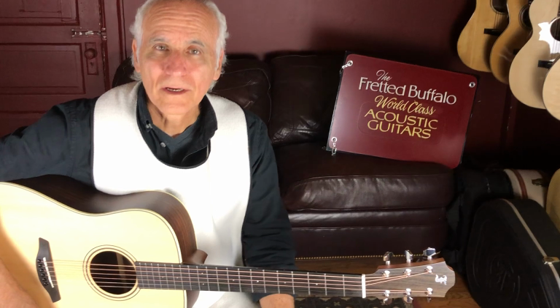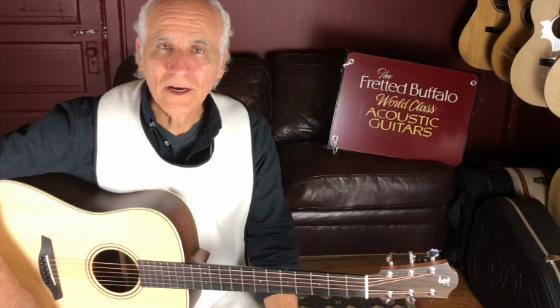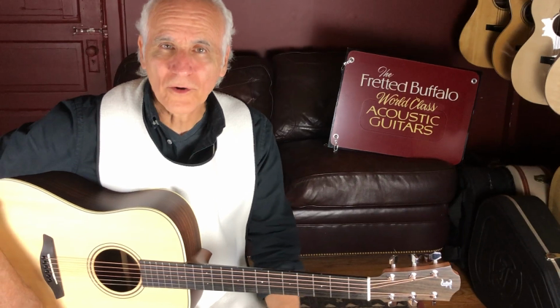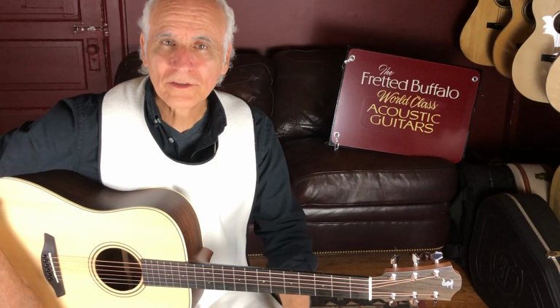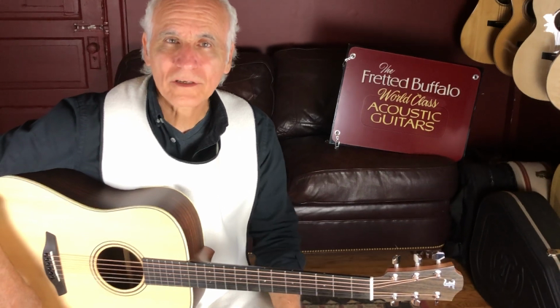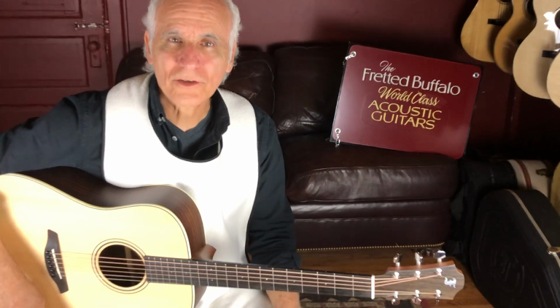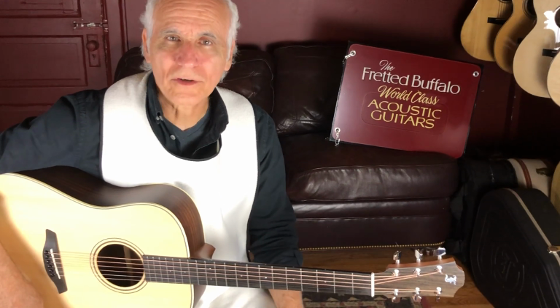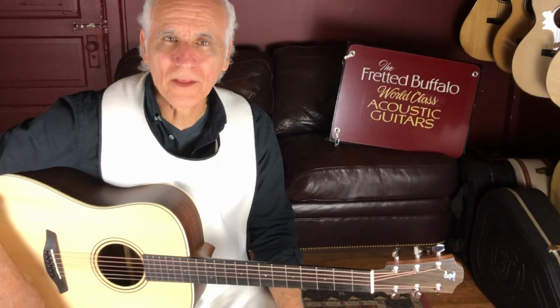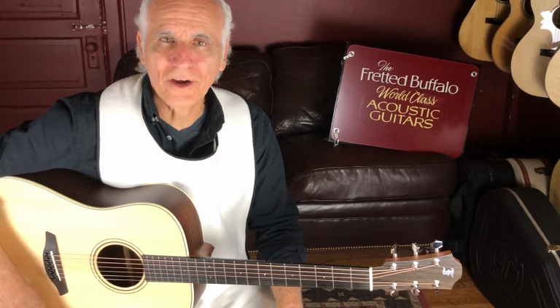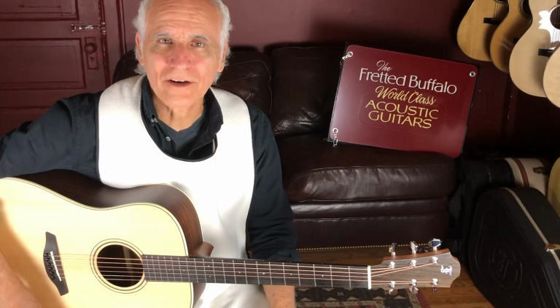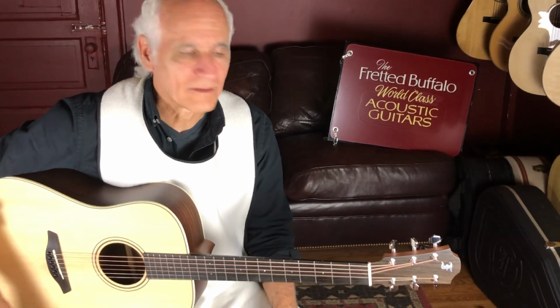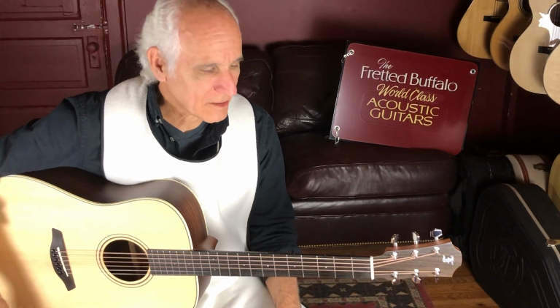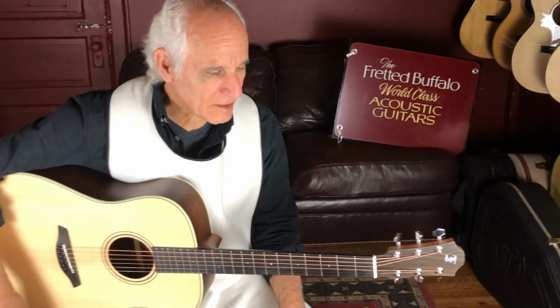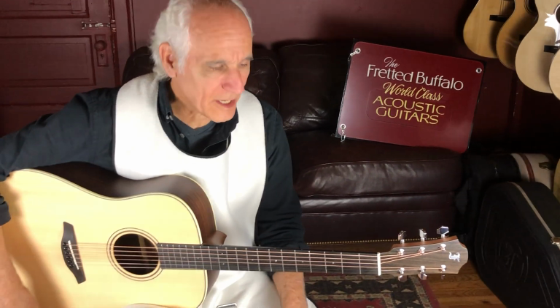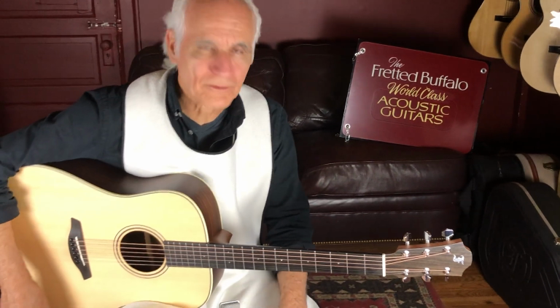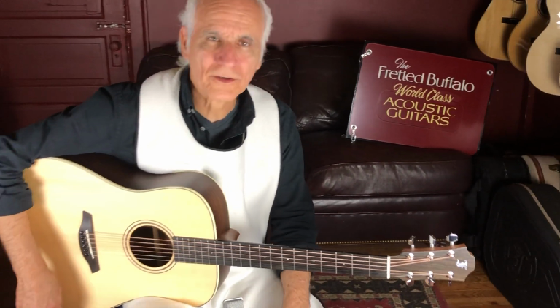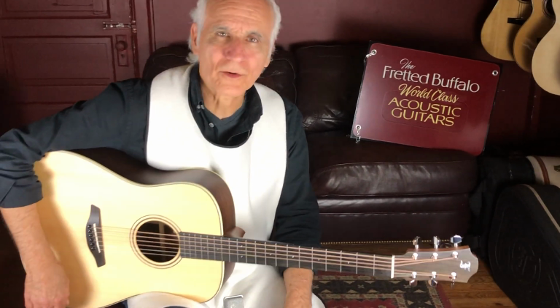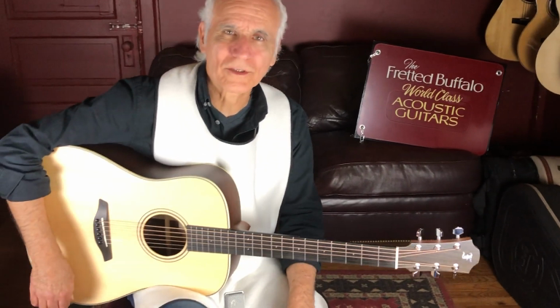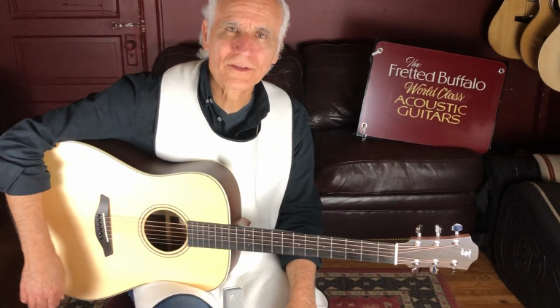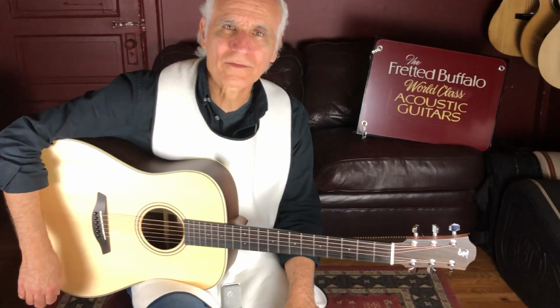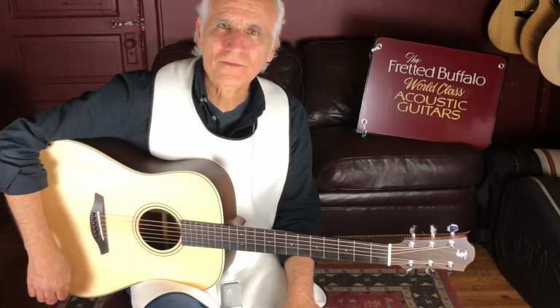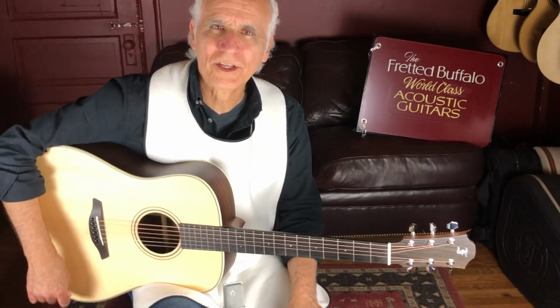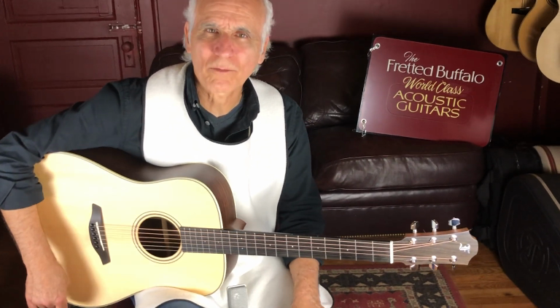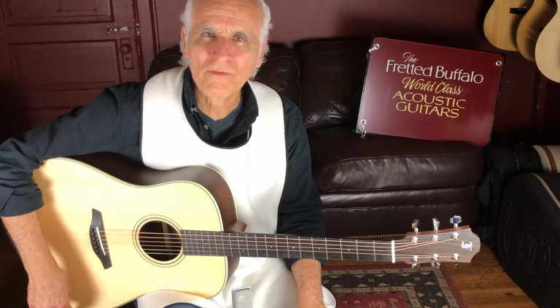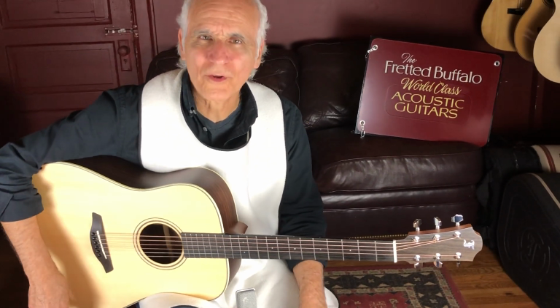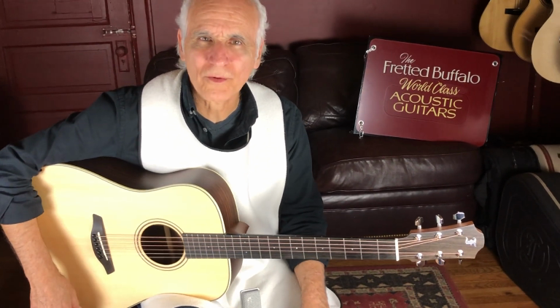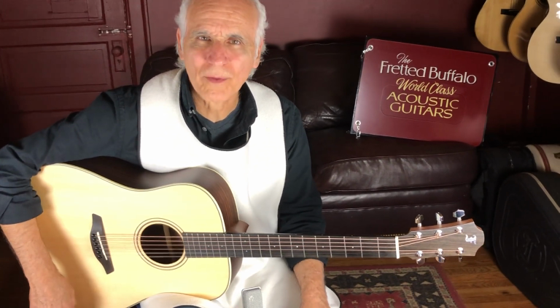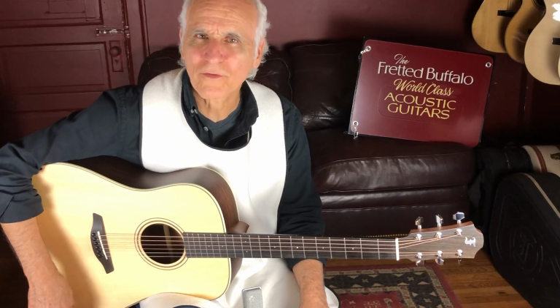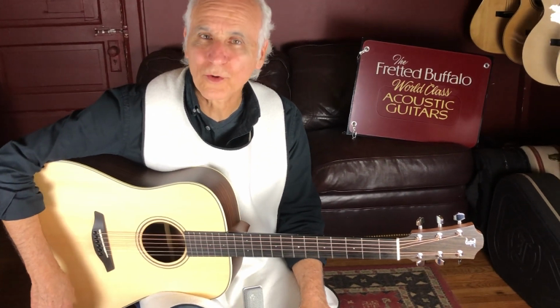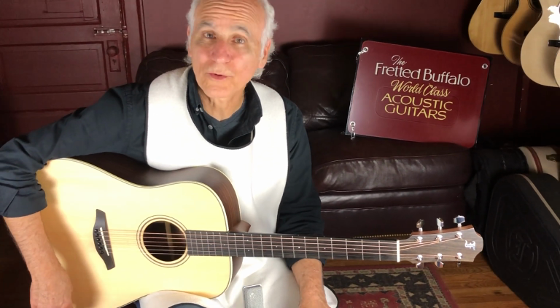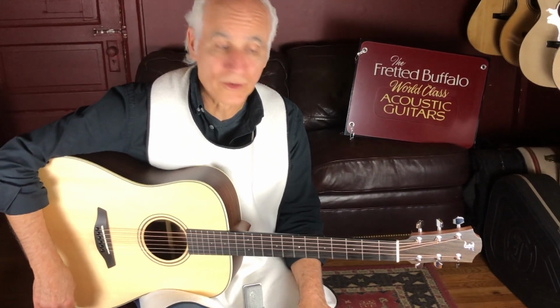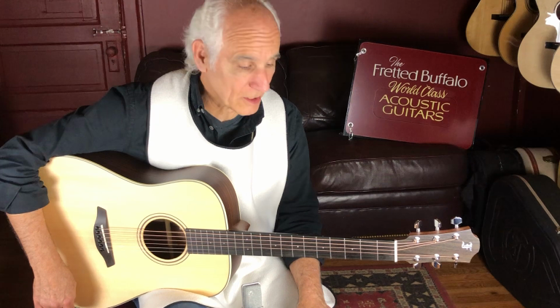Hey folks, how you doing out there? Here I am, Doug Yeomans at the Fretted Buffalo in Buffalo, New York.